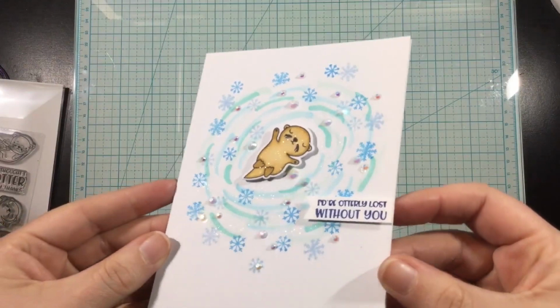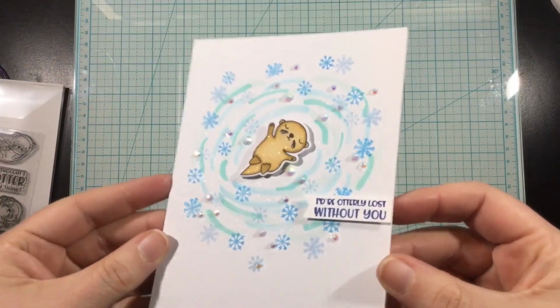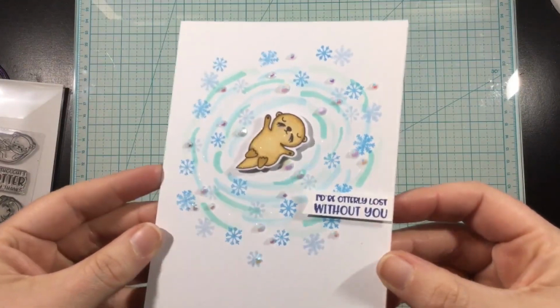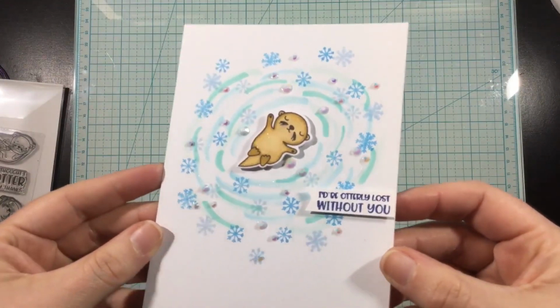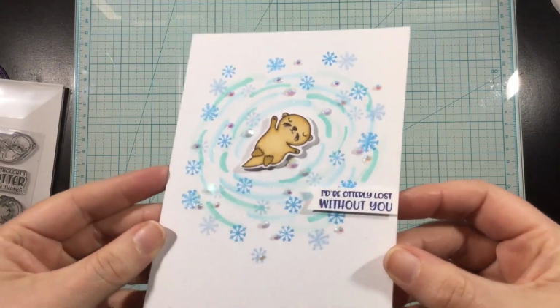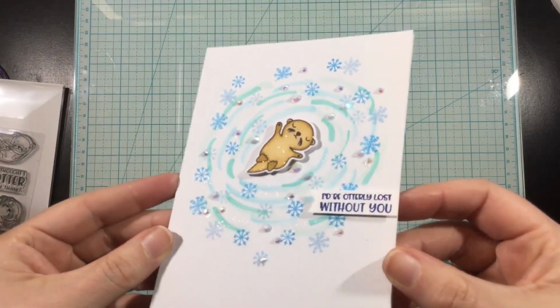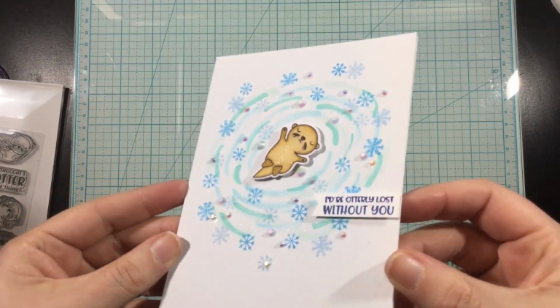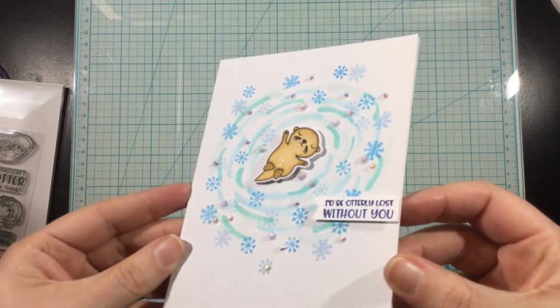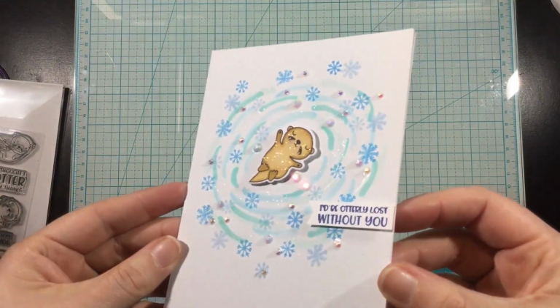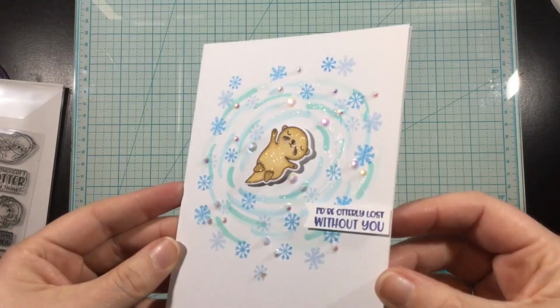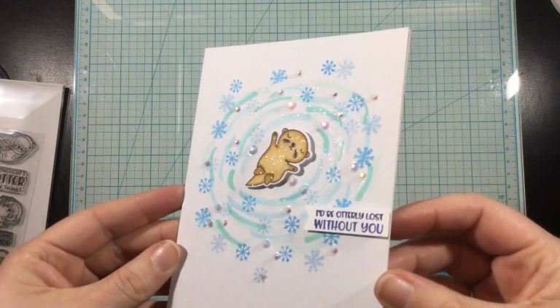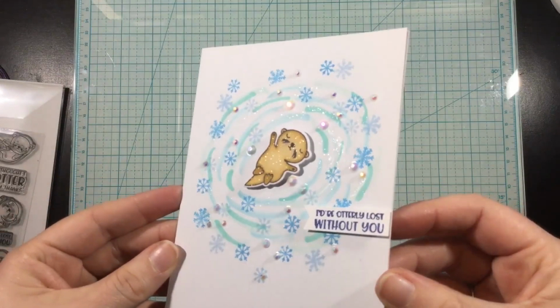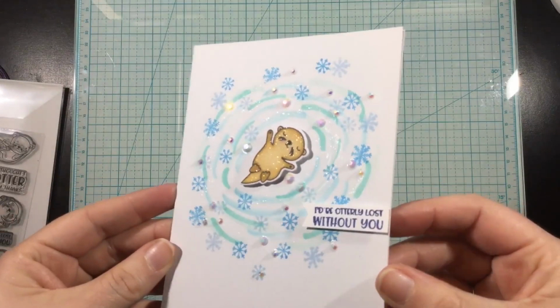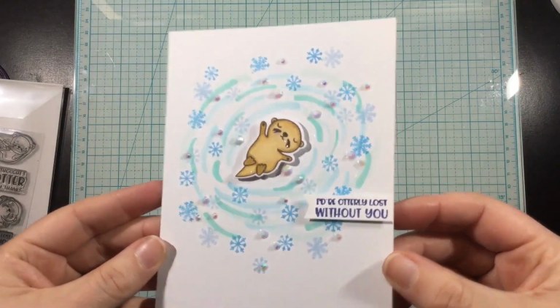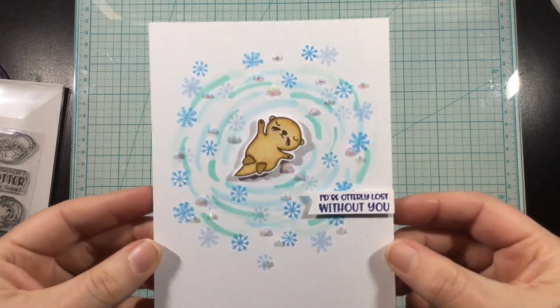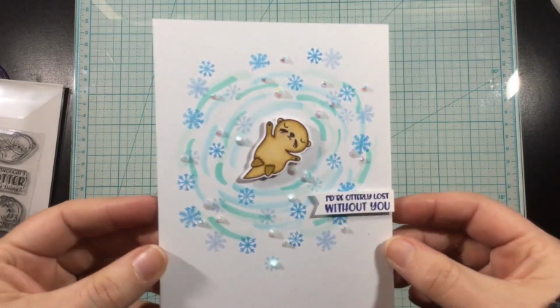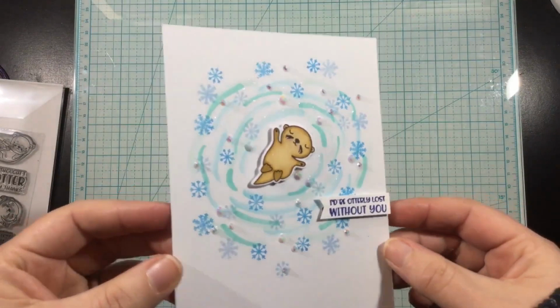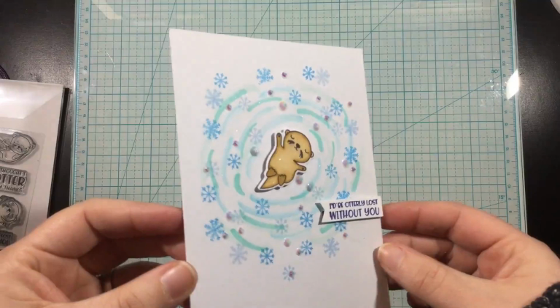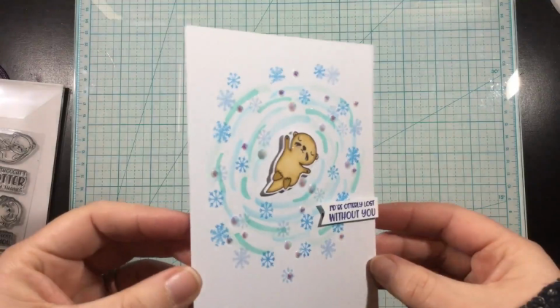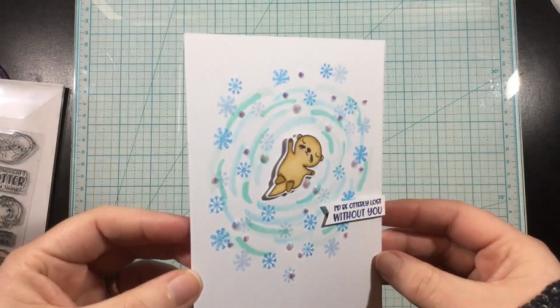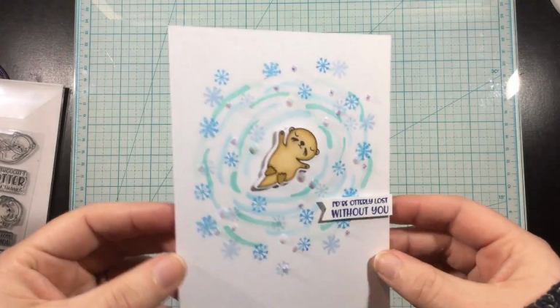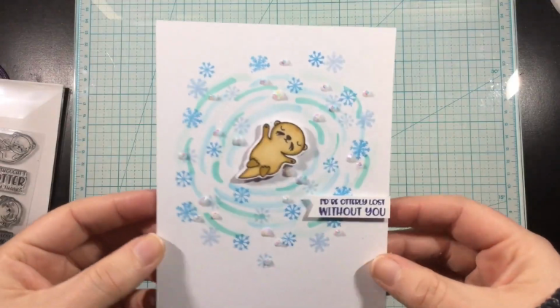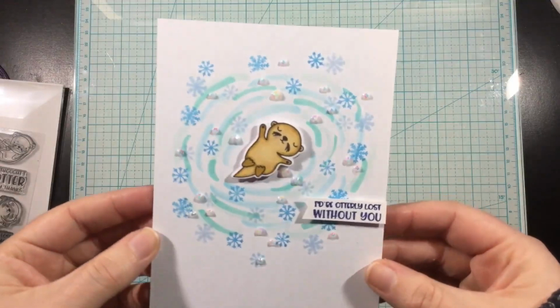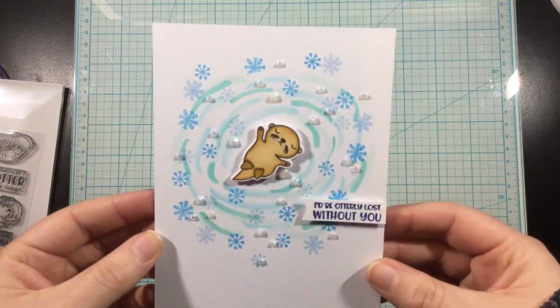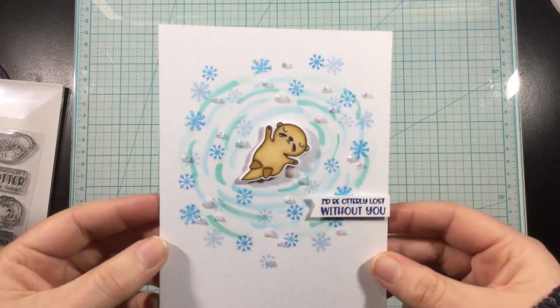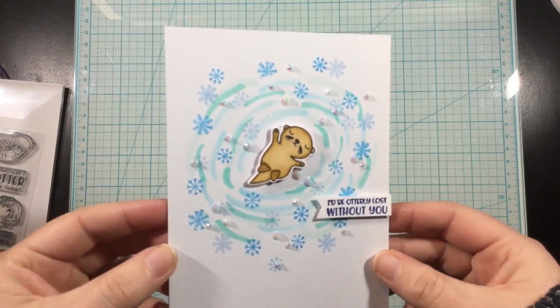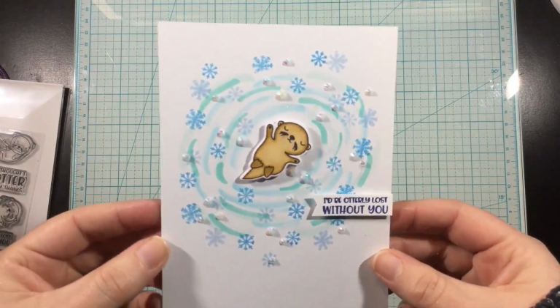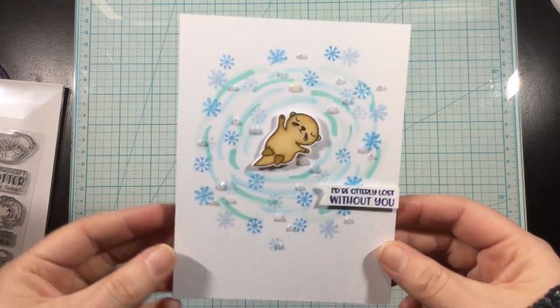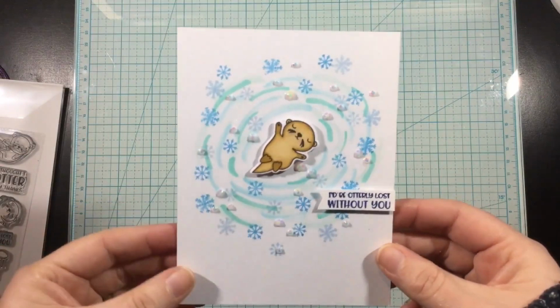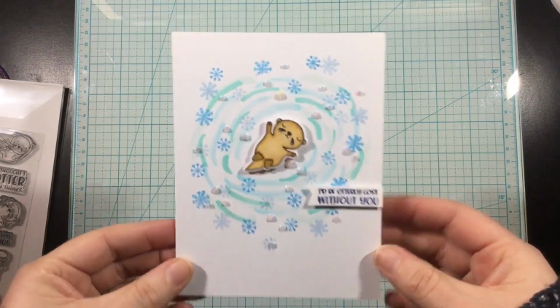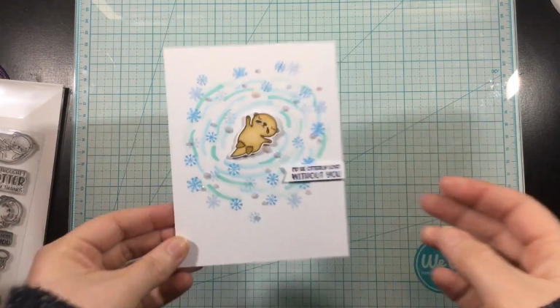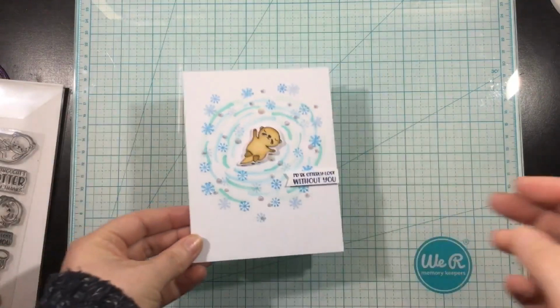And so this completes my card. I hope that you enjoyed this quick and easy background. I'll see you again soon. Bye!